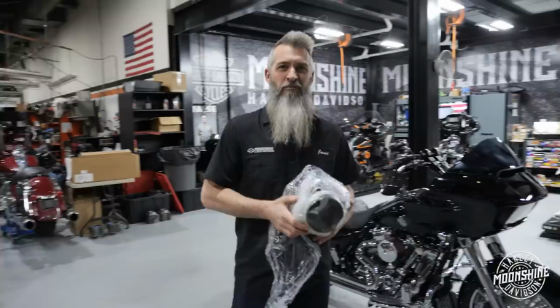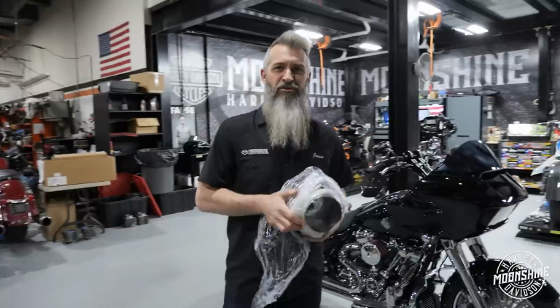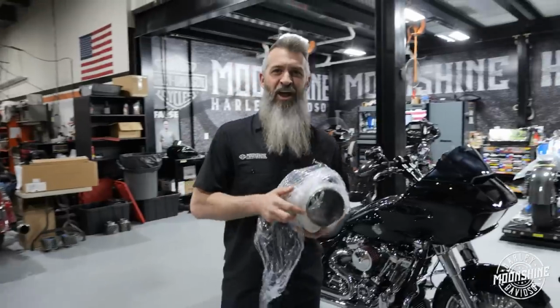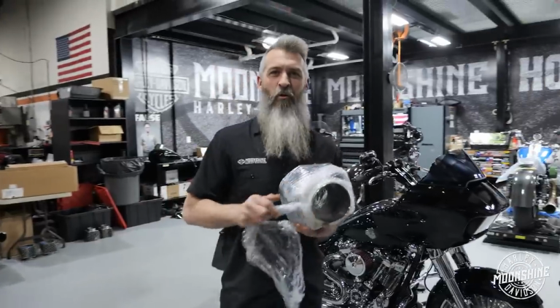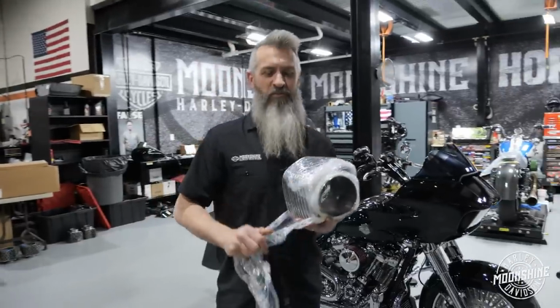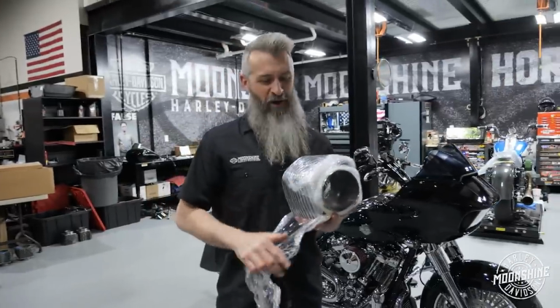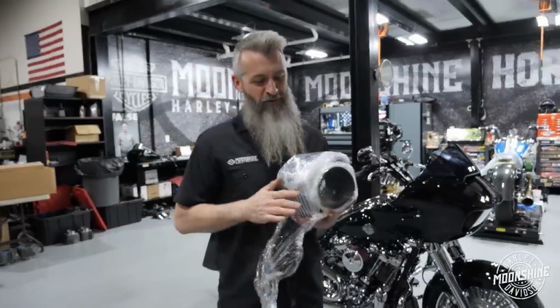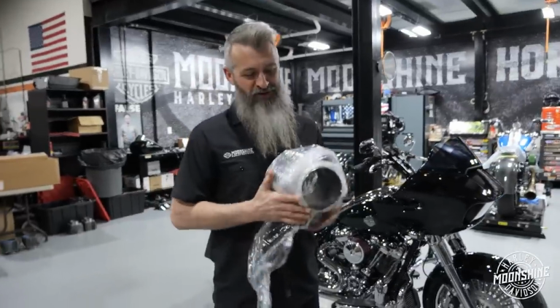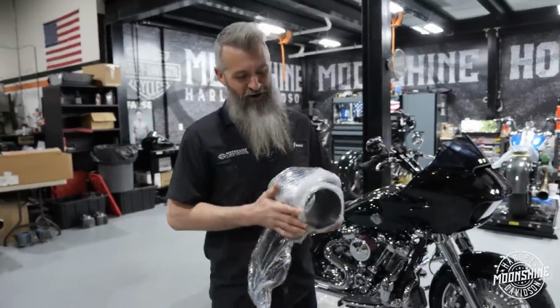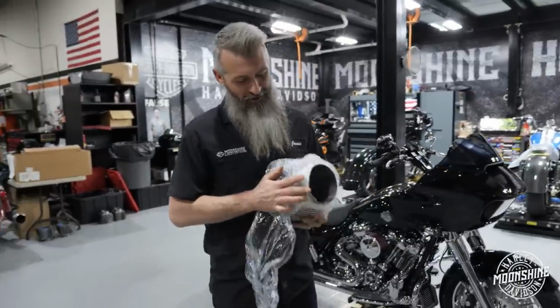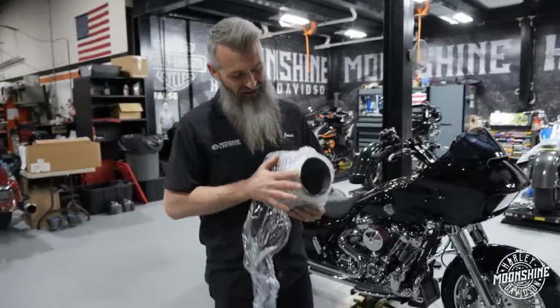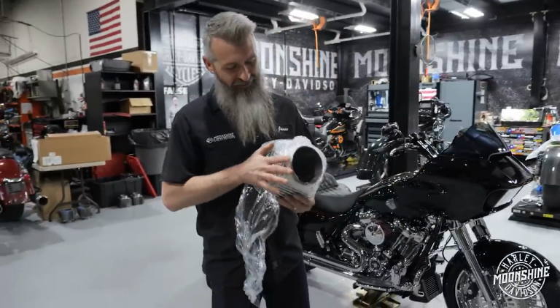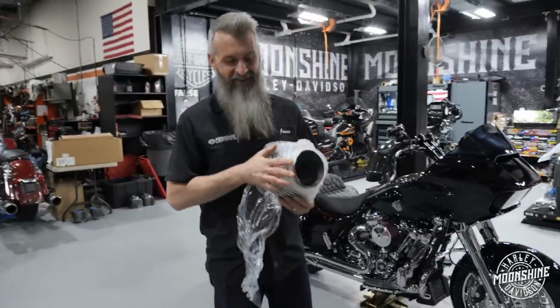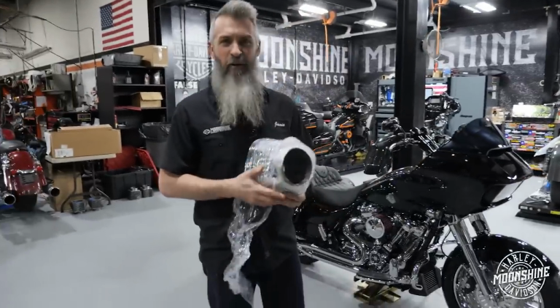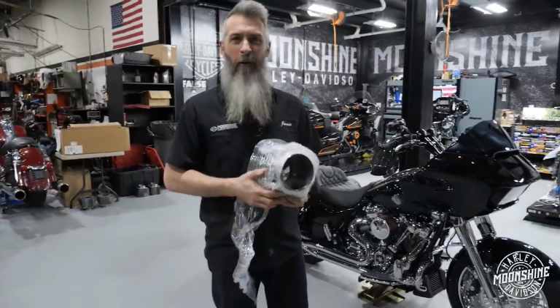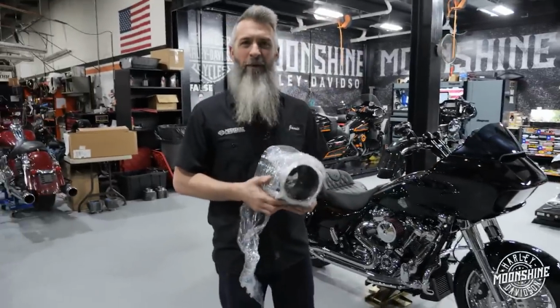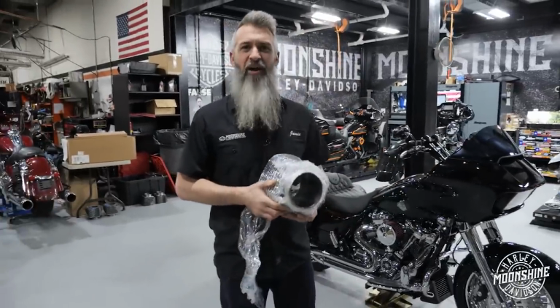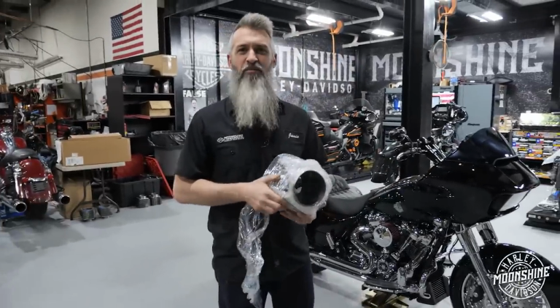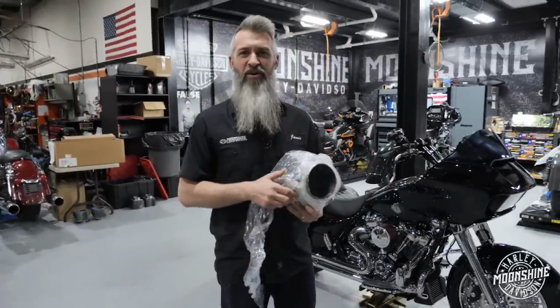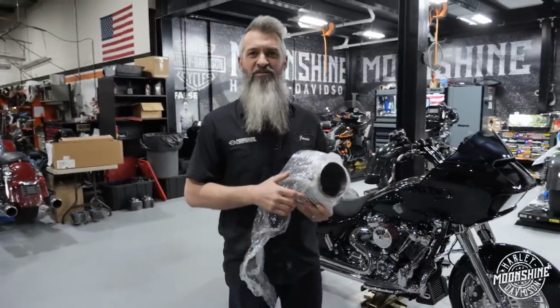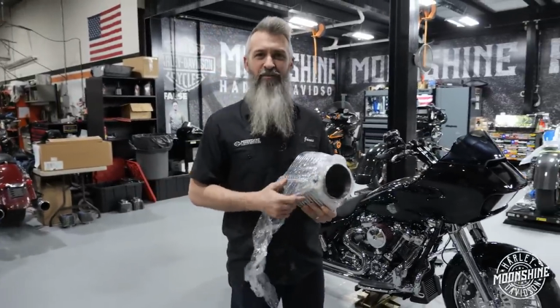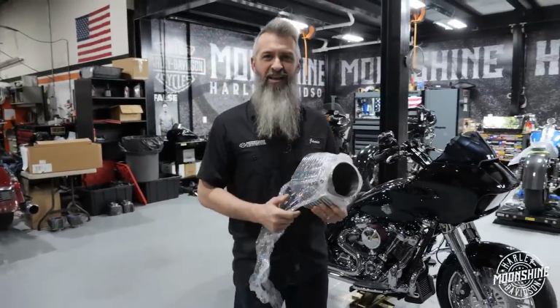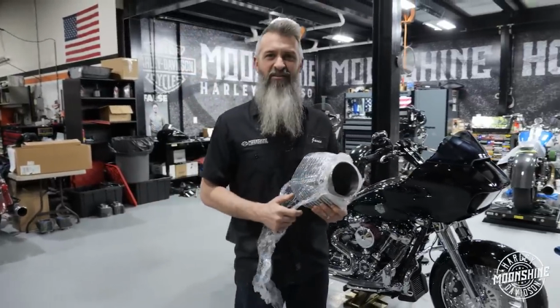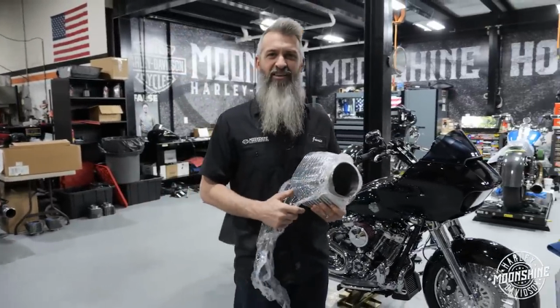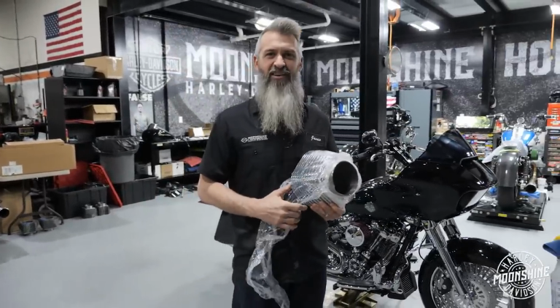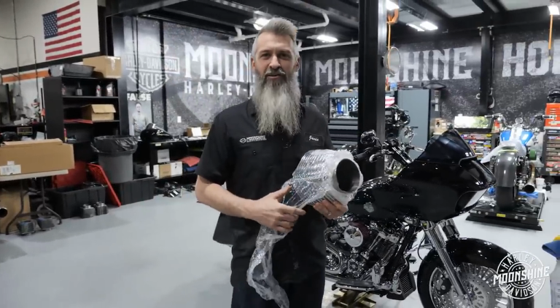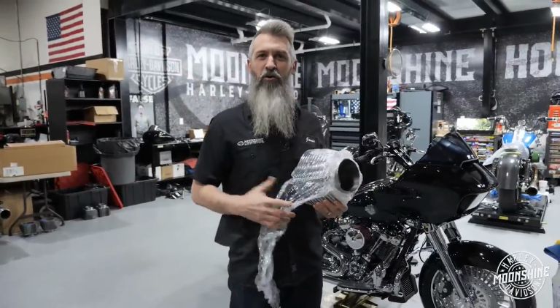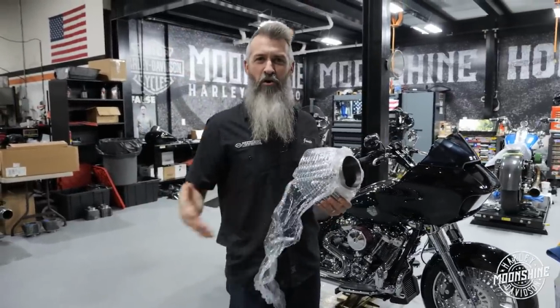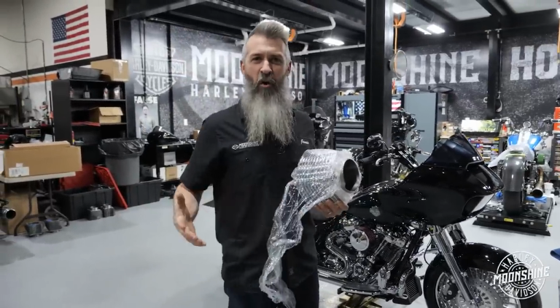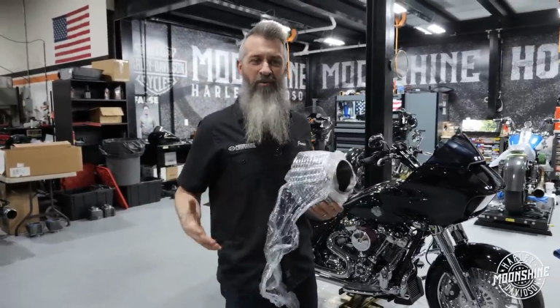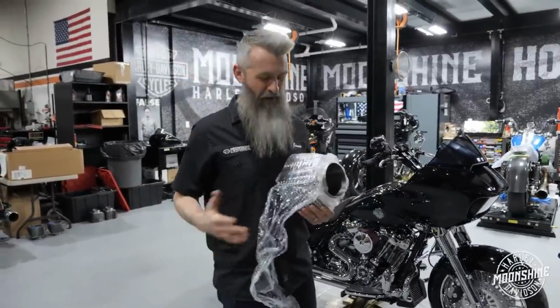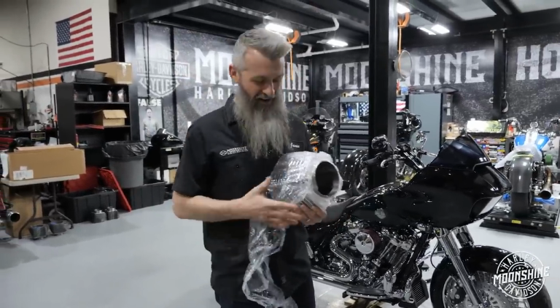Moonshine Horsepower, Moonshine Harley-Davidson, bike build number 17 — Chrome Fatty.